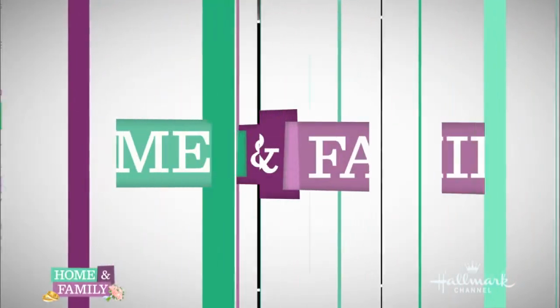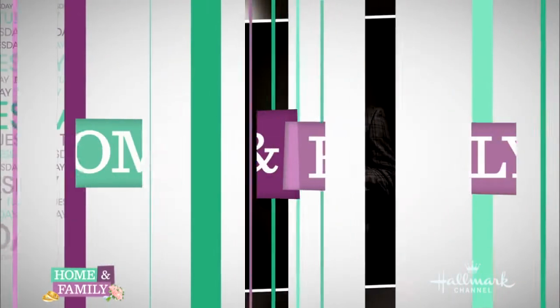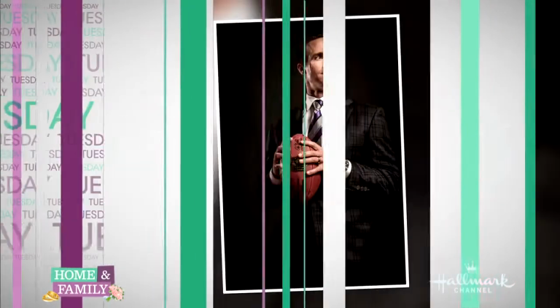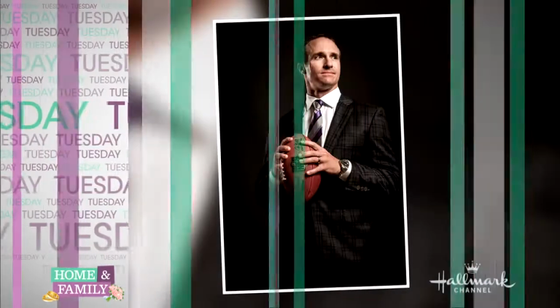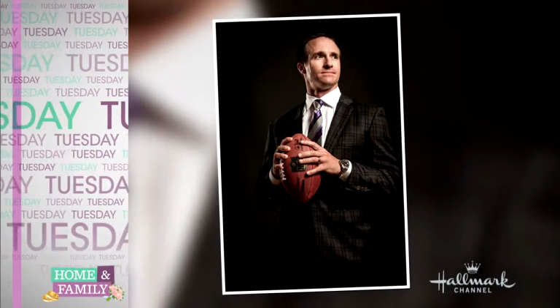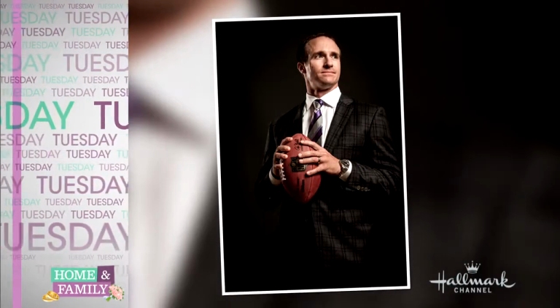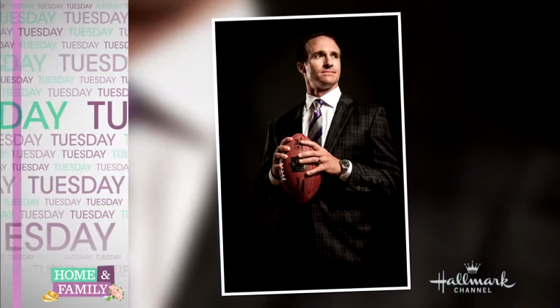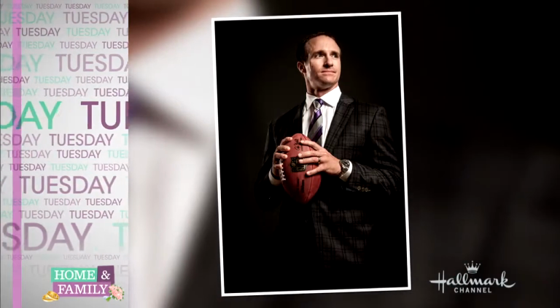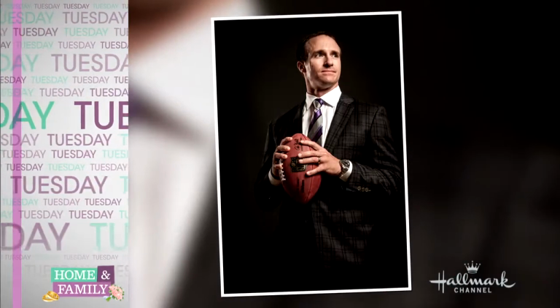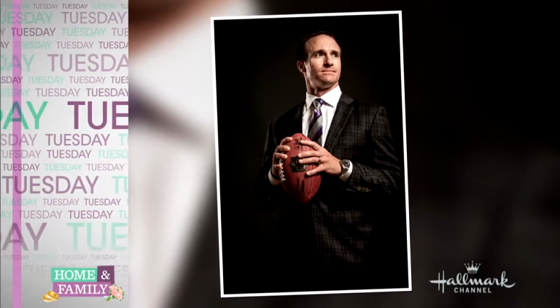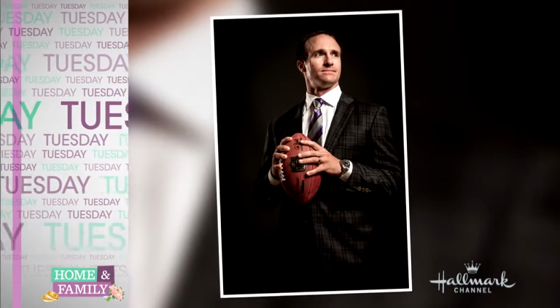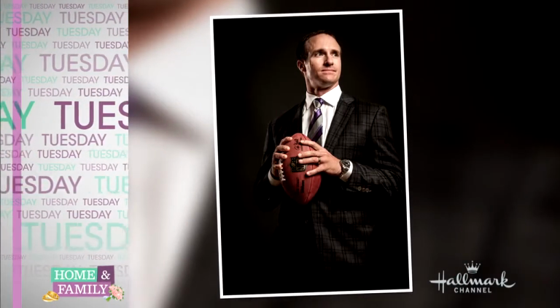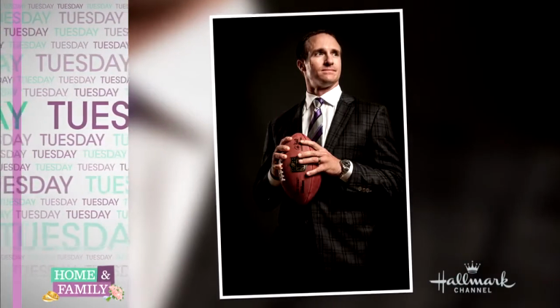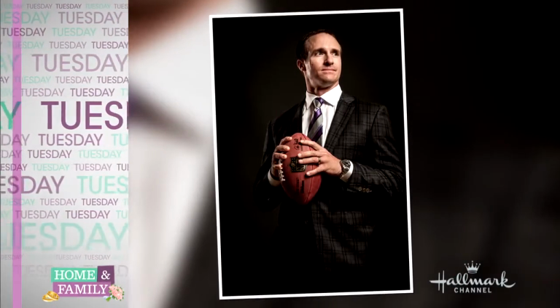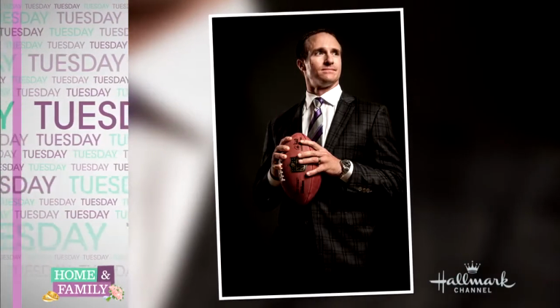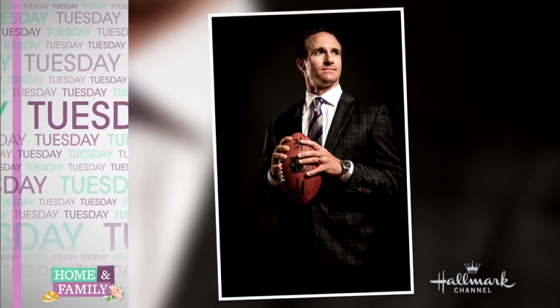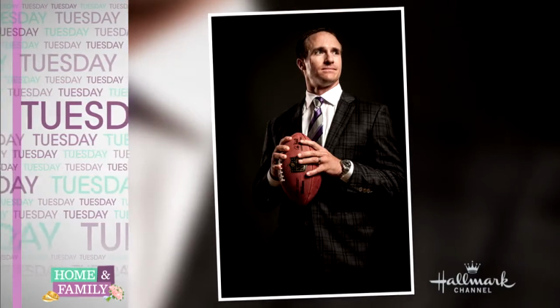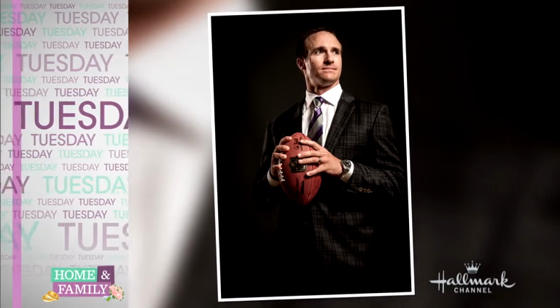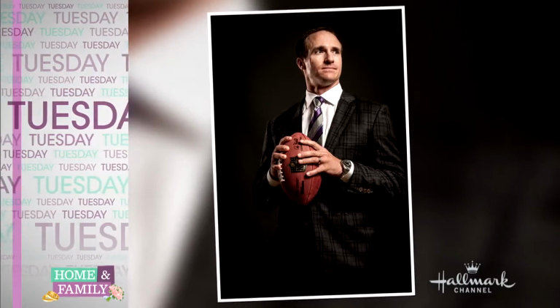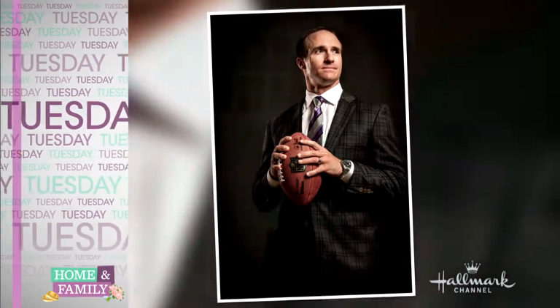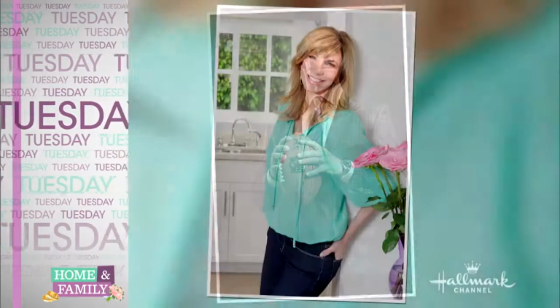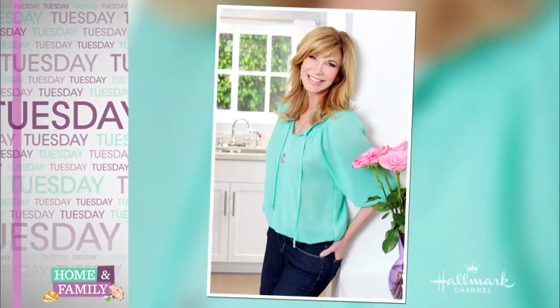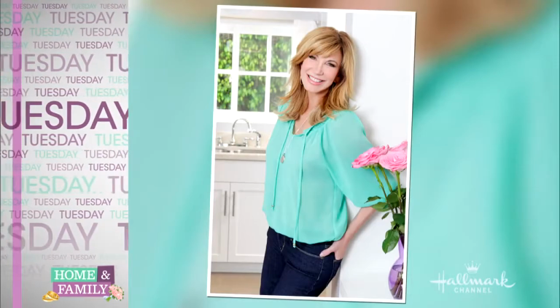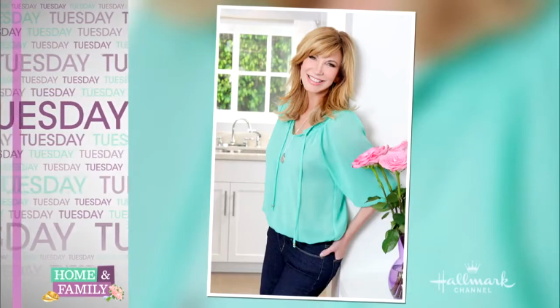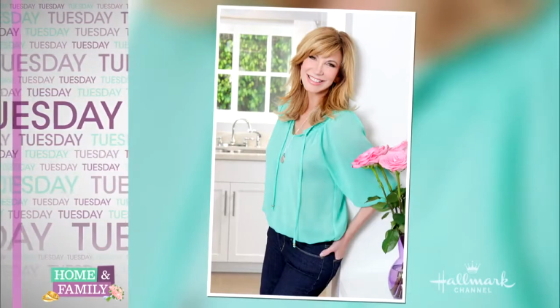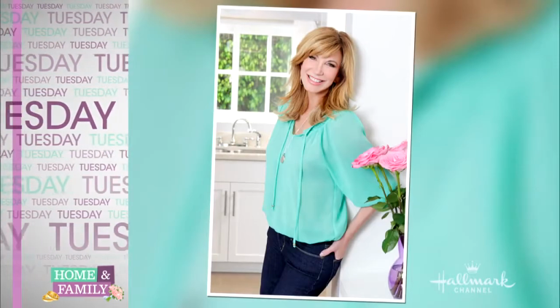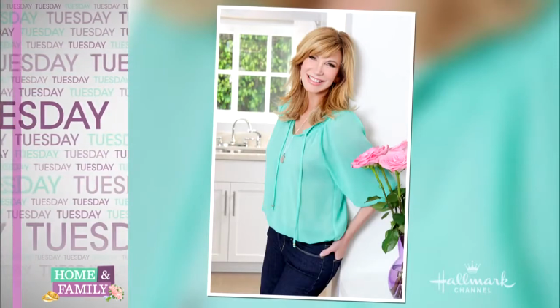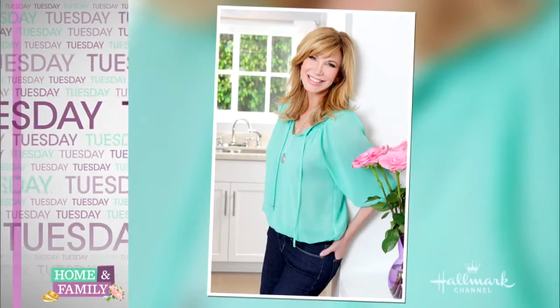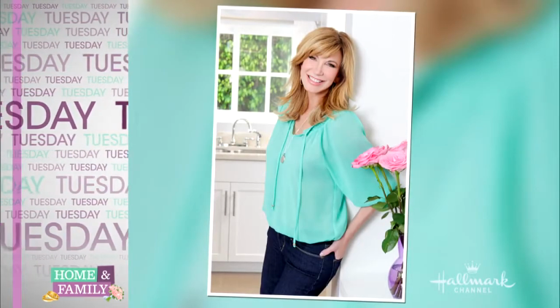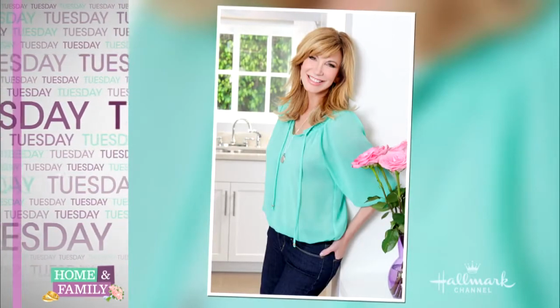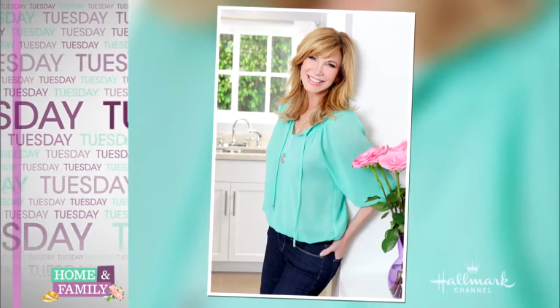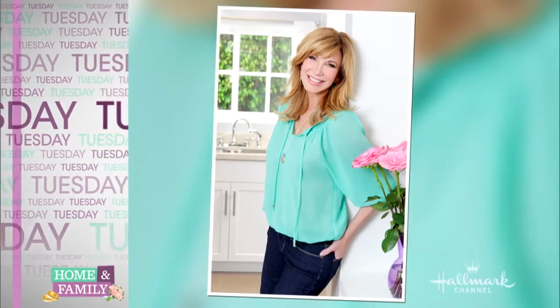Tuesday on Home and Family, New Orleans Saints quarterback Drew Brees is here, and TV host Liza Gibbons visits our home.